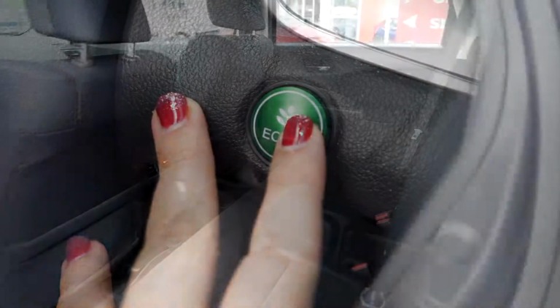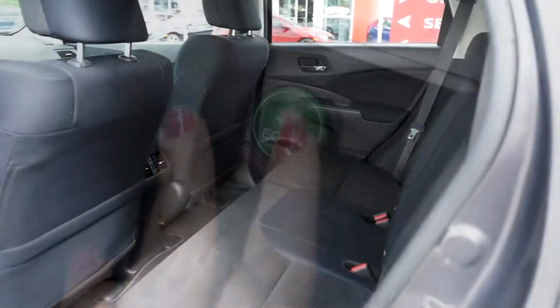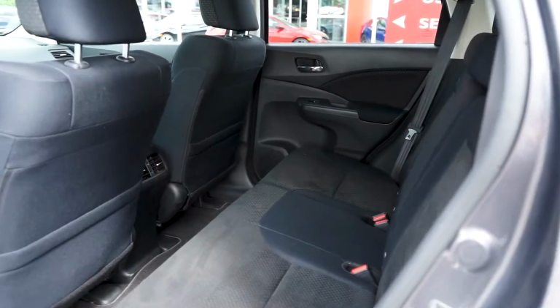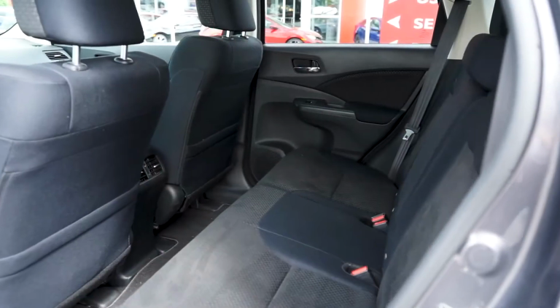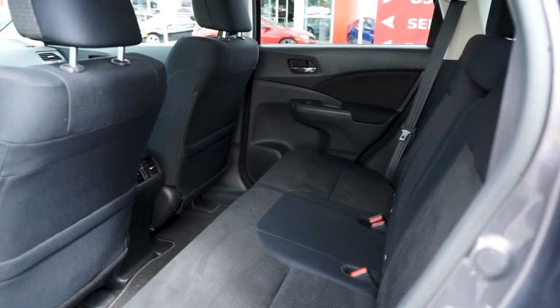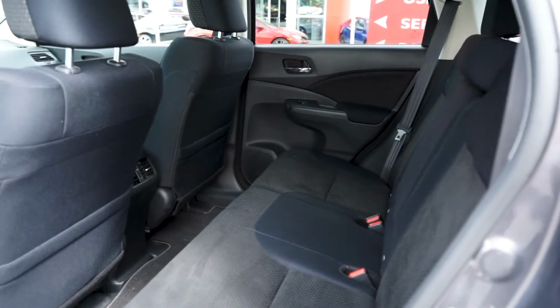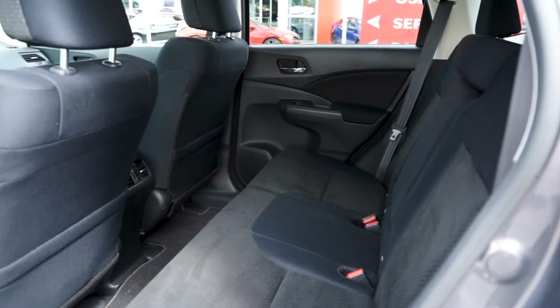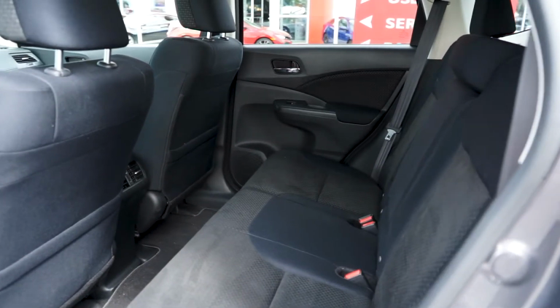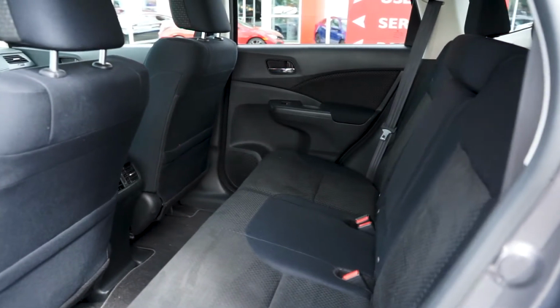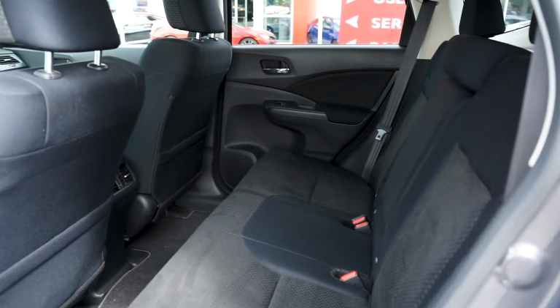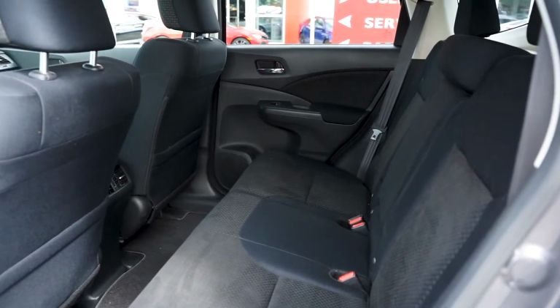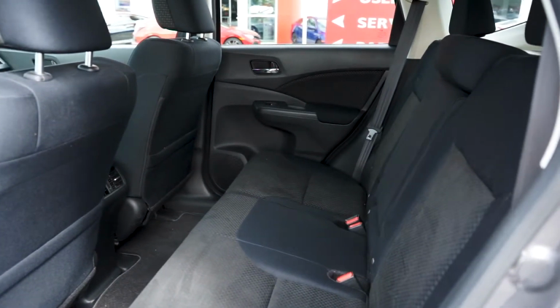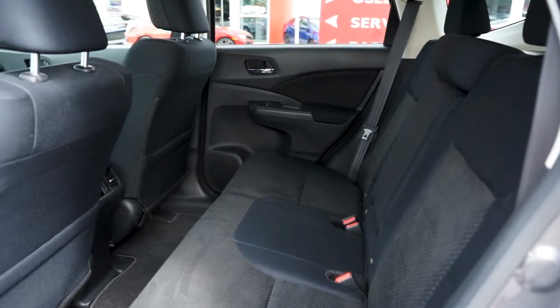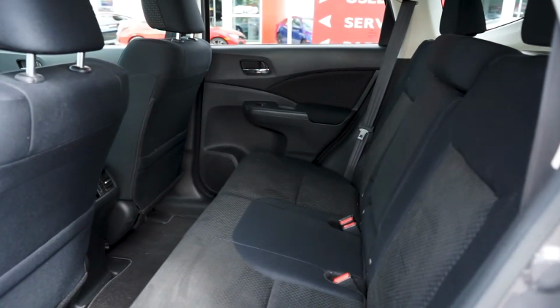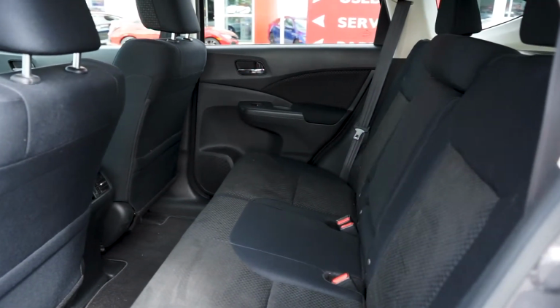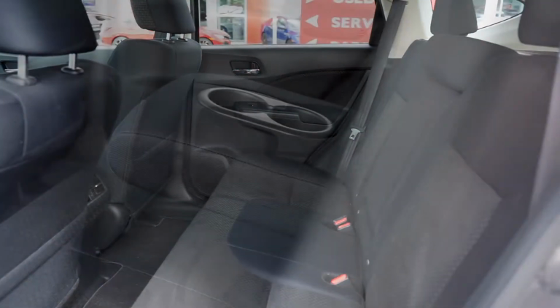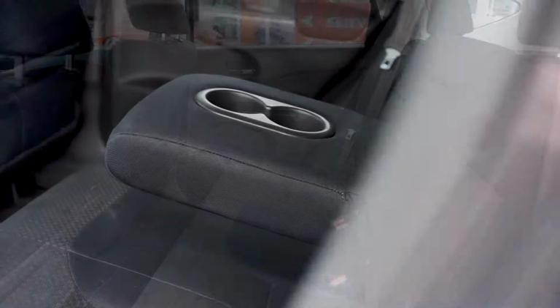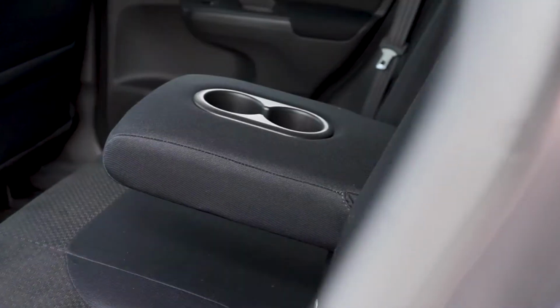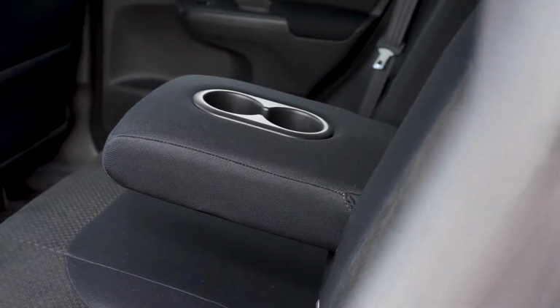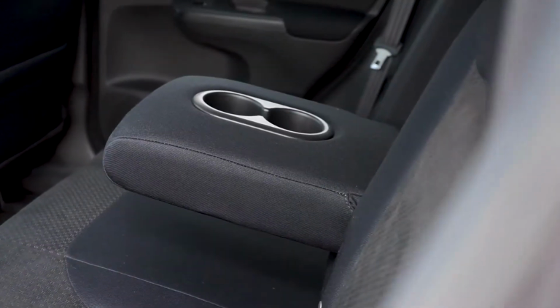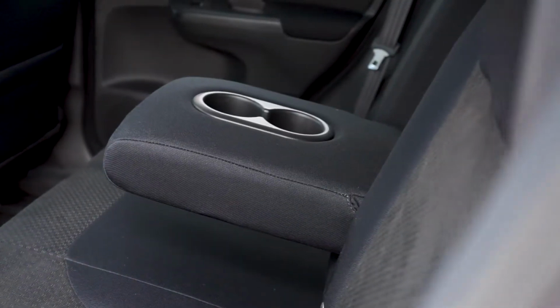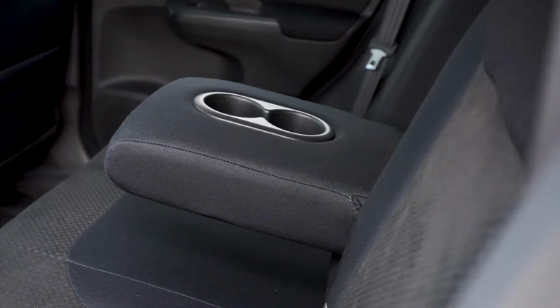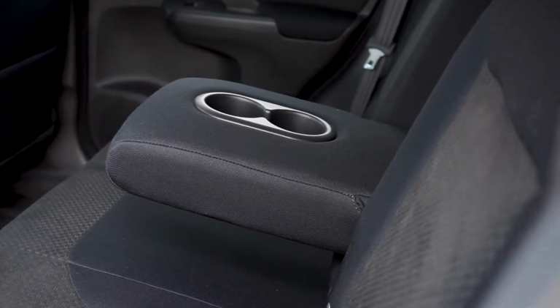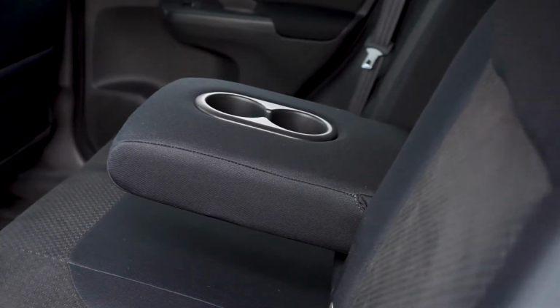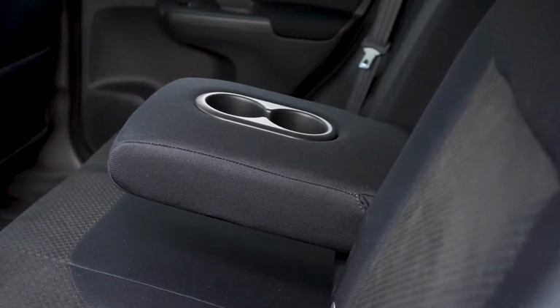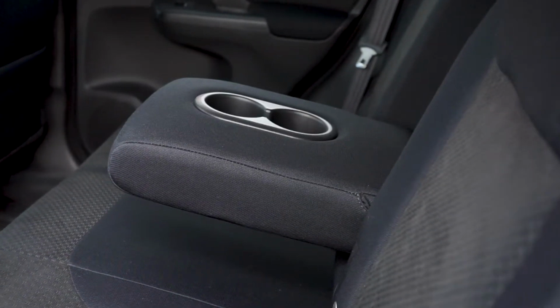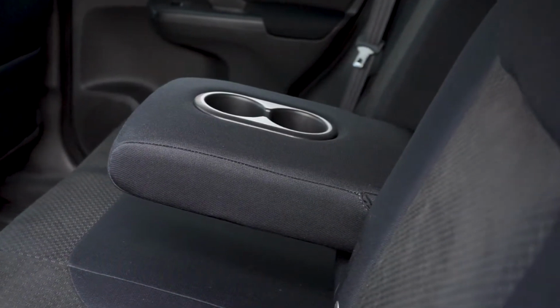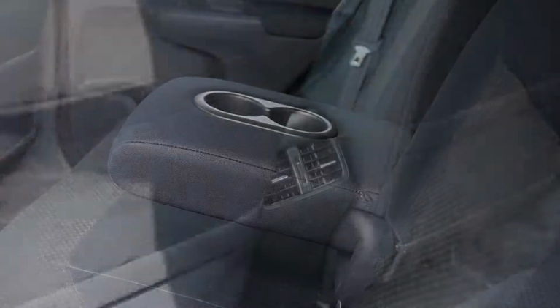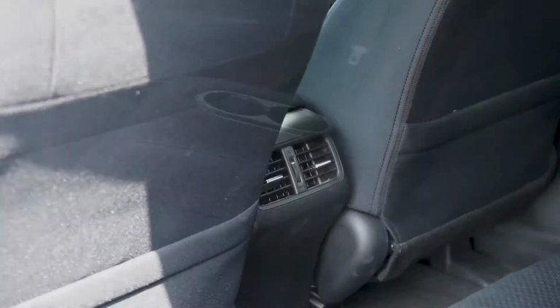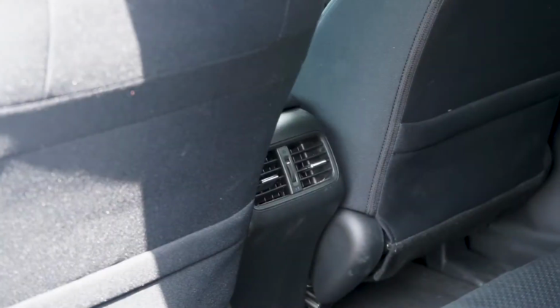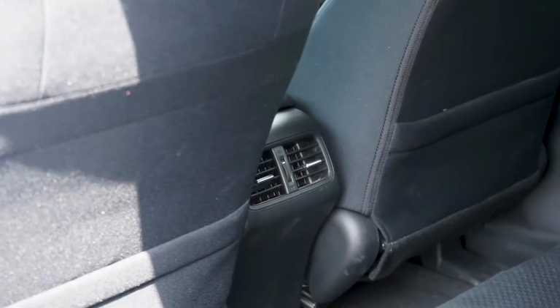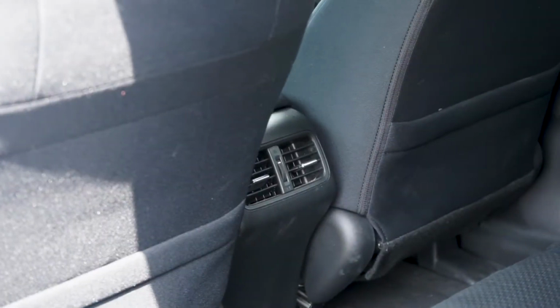Moving into the back cabin, the clean black cloth seats have been well-kept and your passengers can enjoy a pull-down center console and rear air vents.